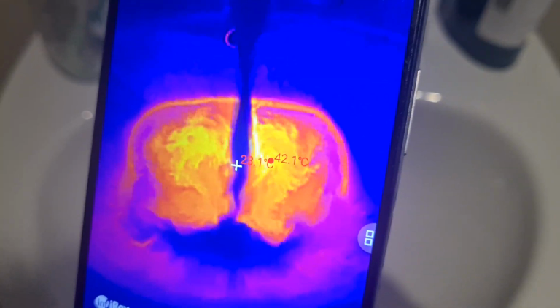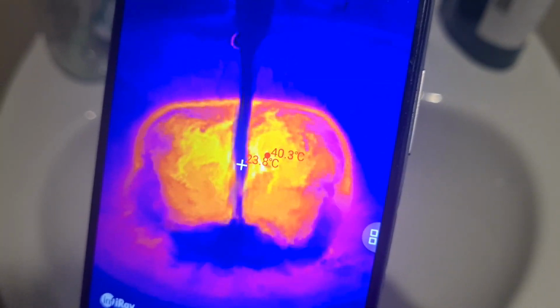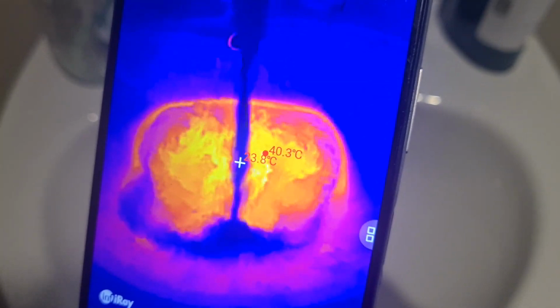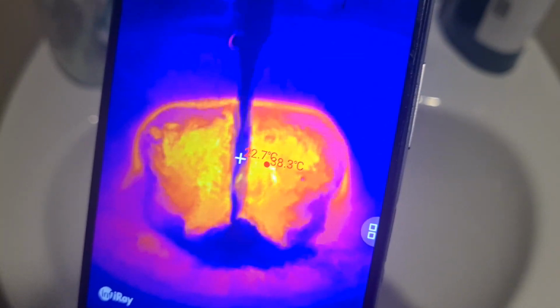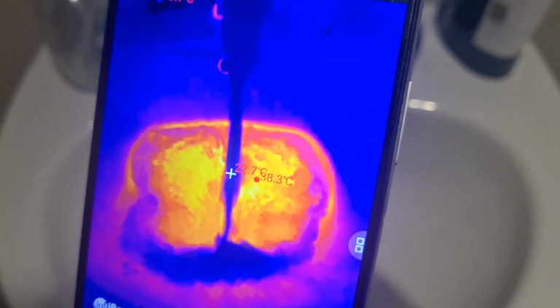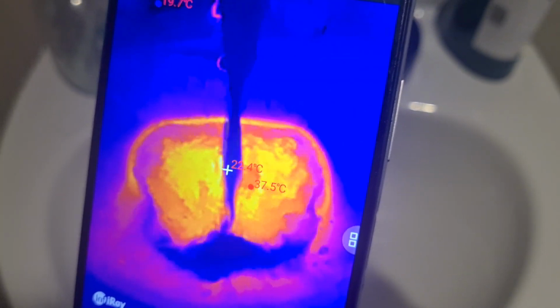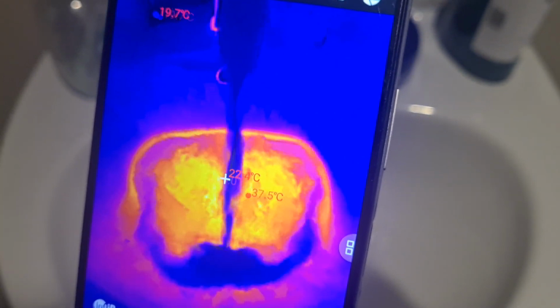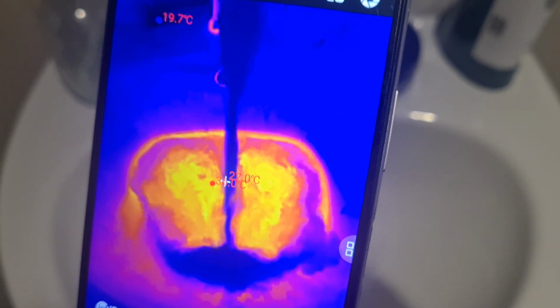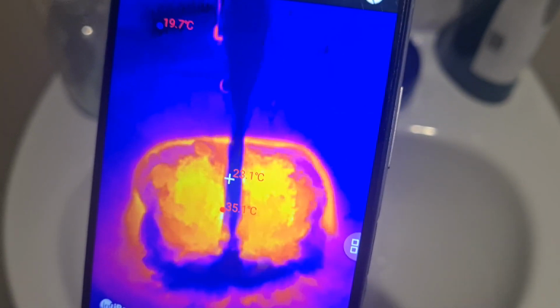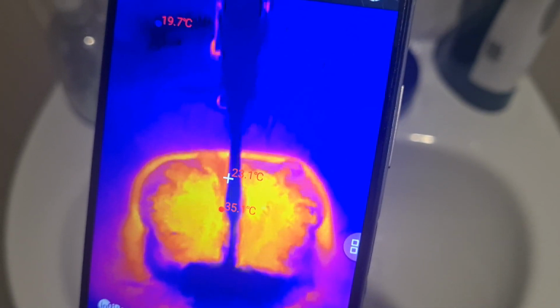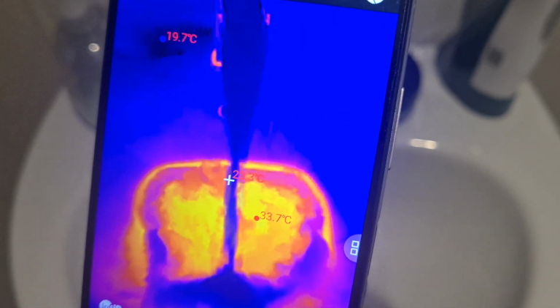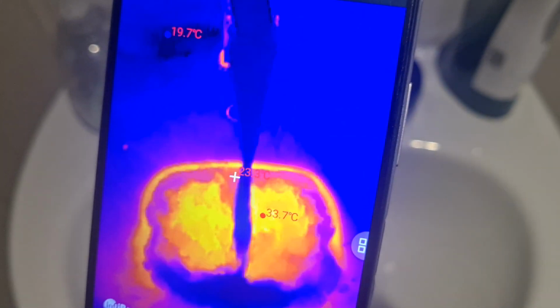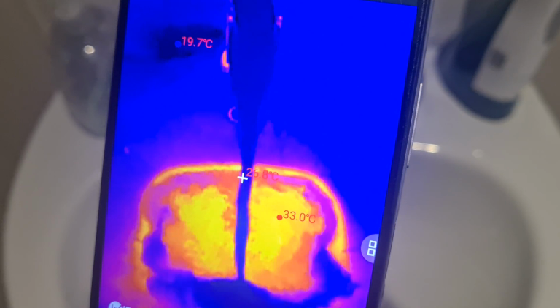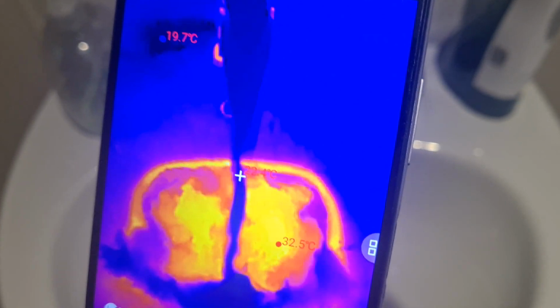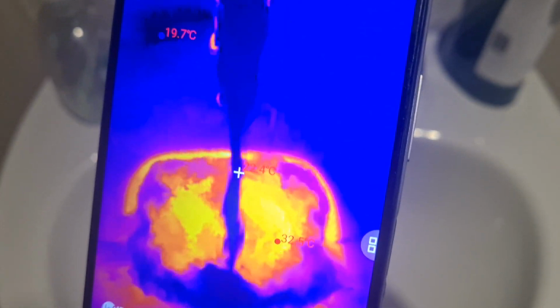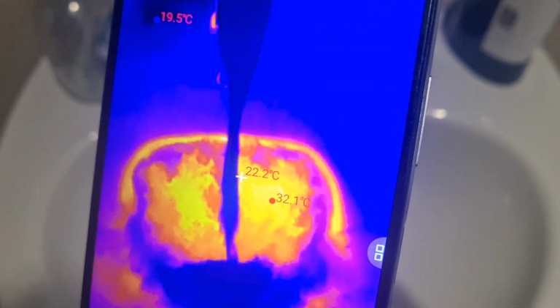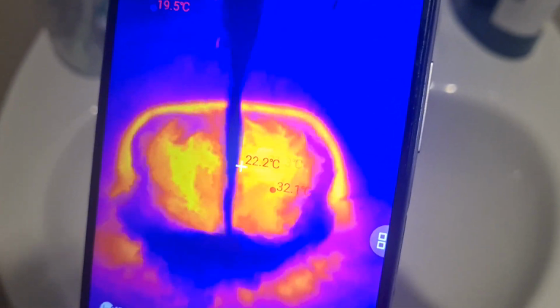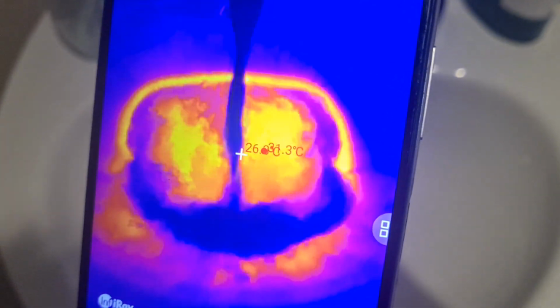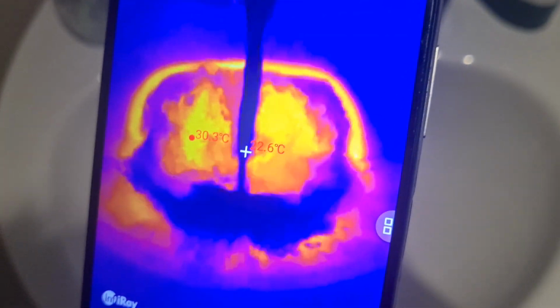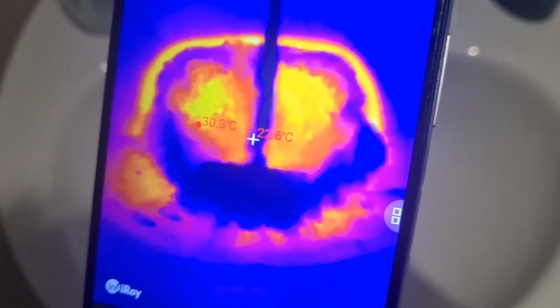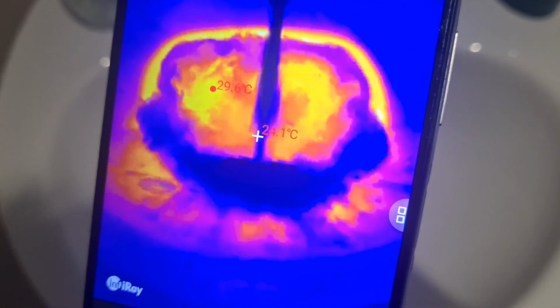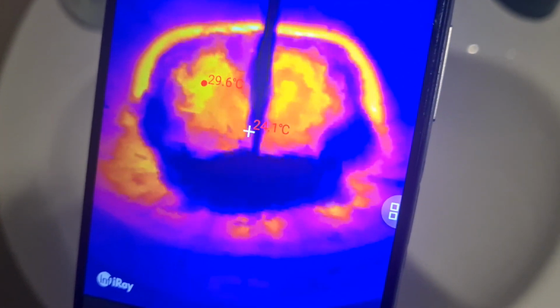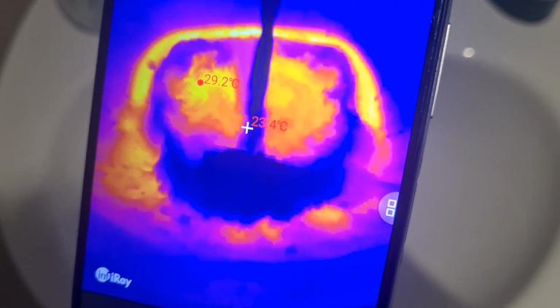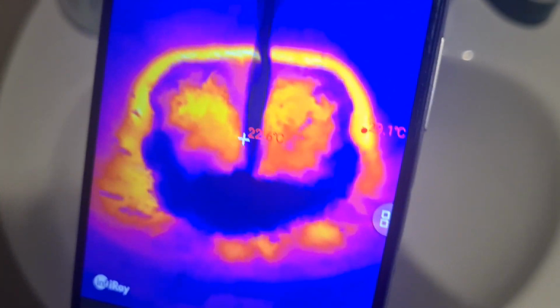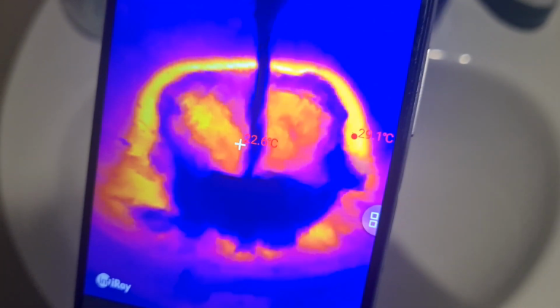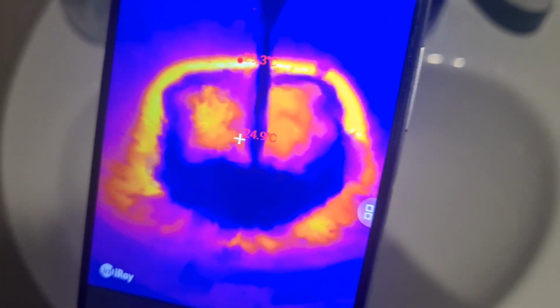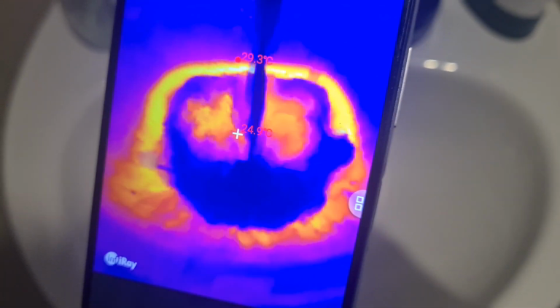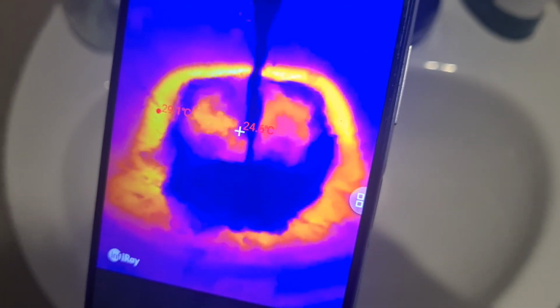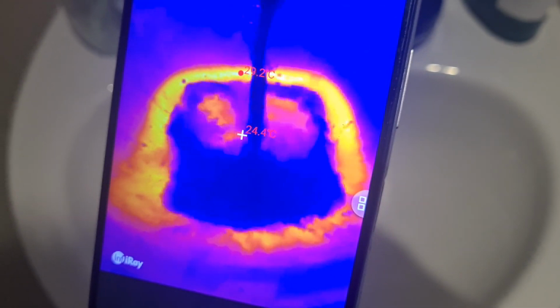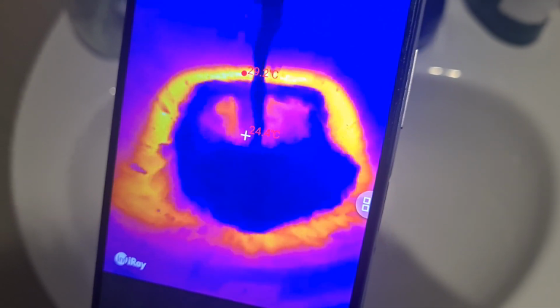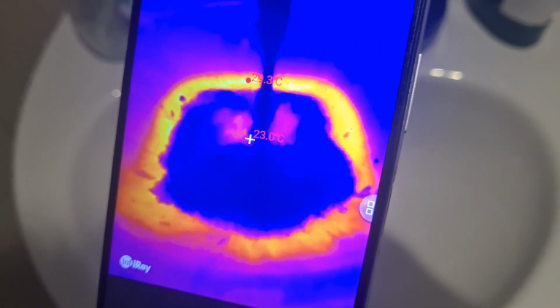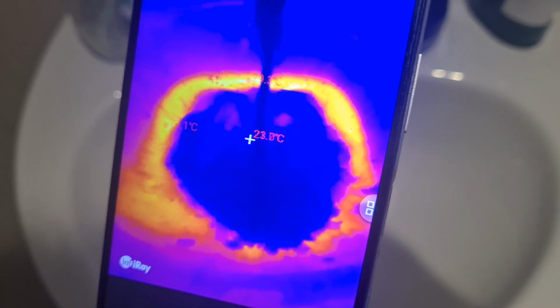And now cold water — you can see it mixing around there with the hot water.